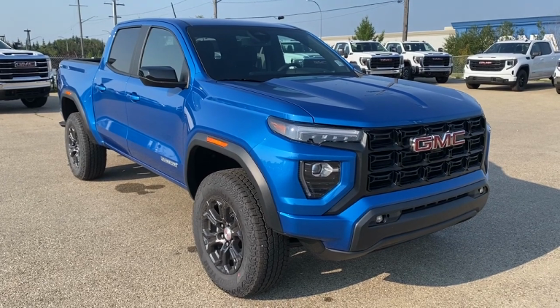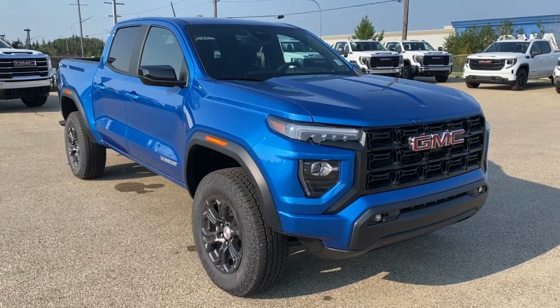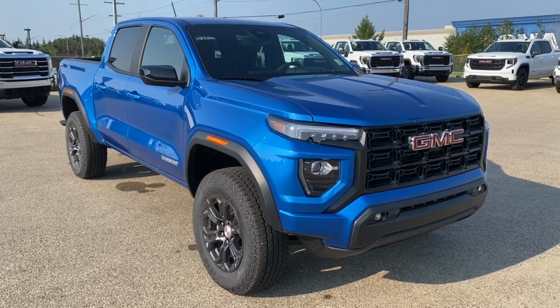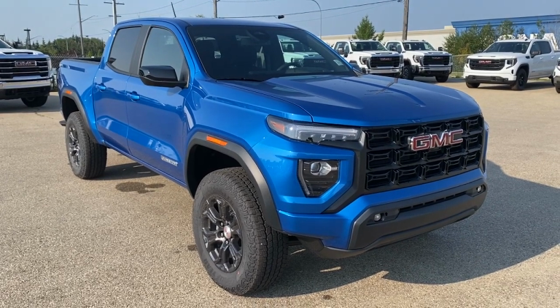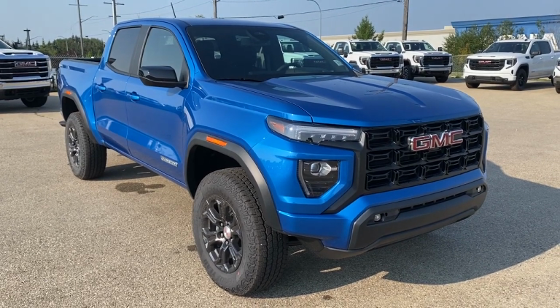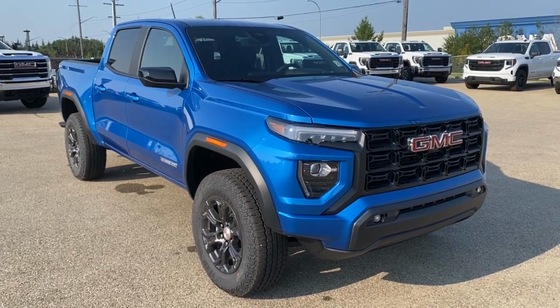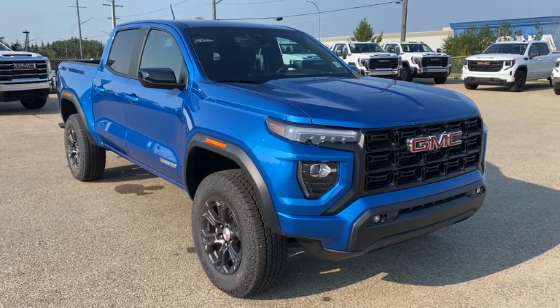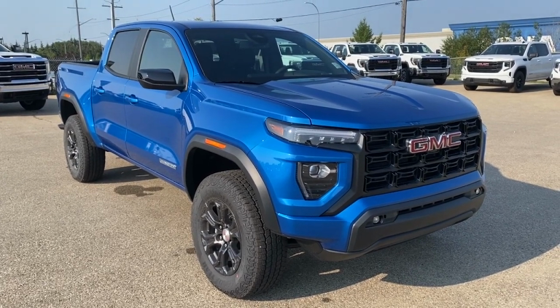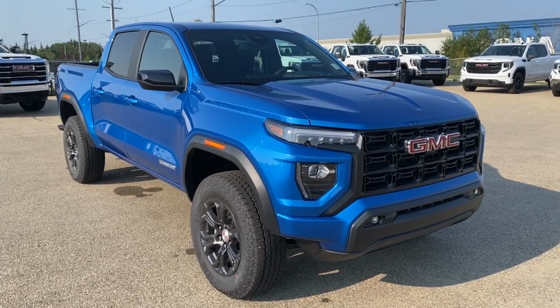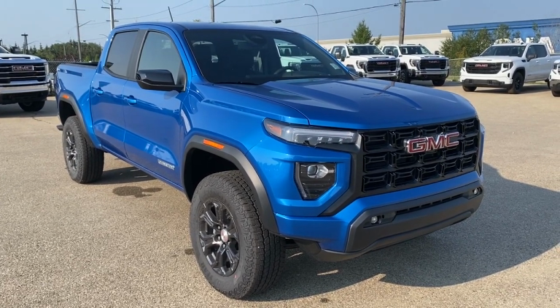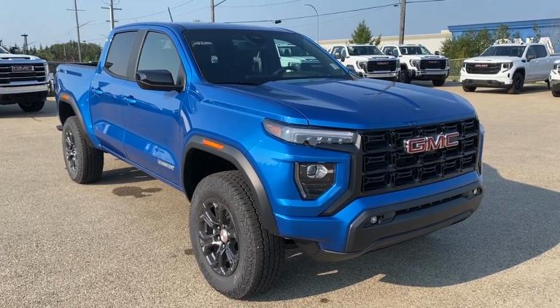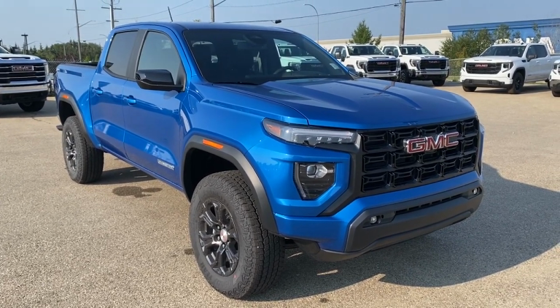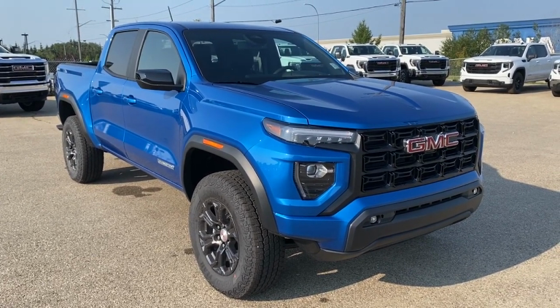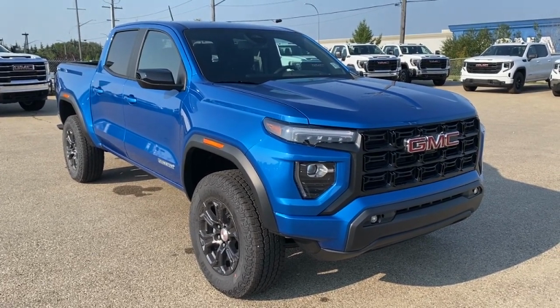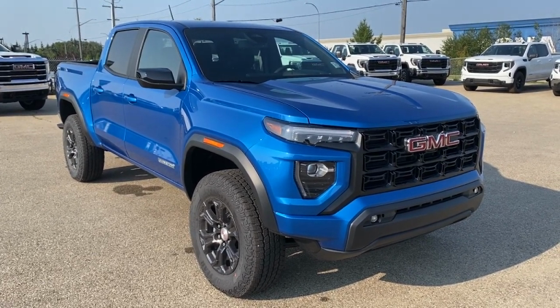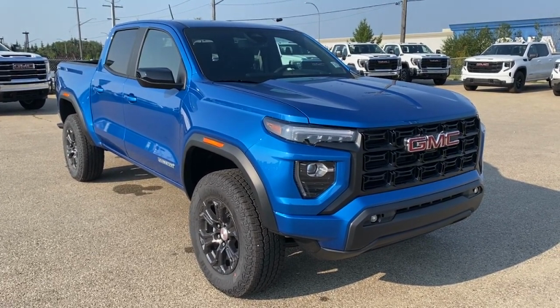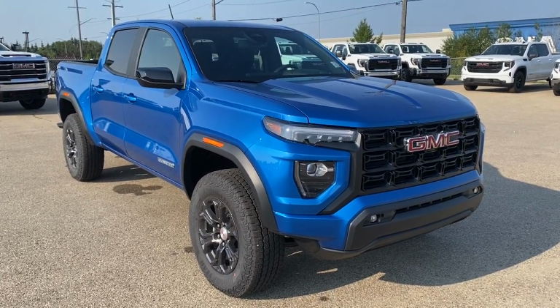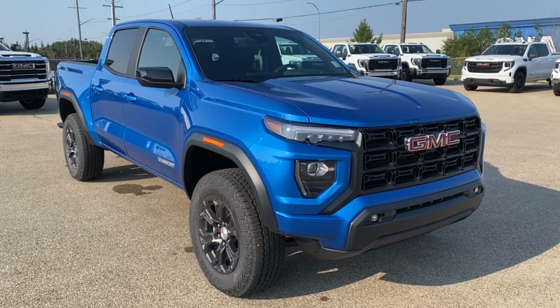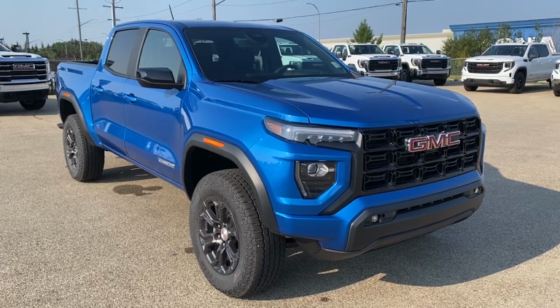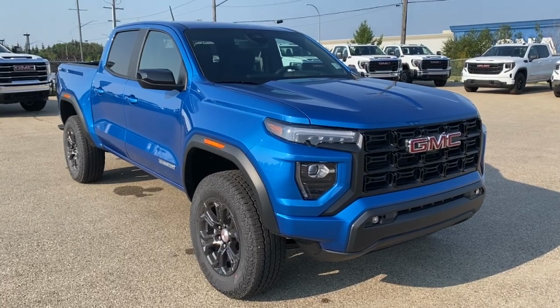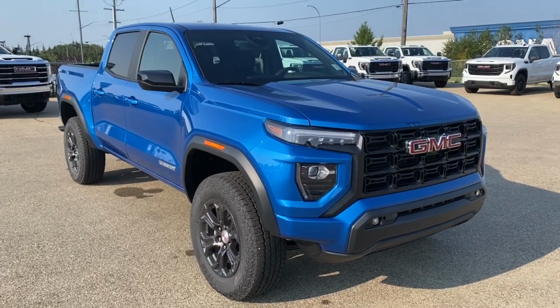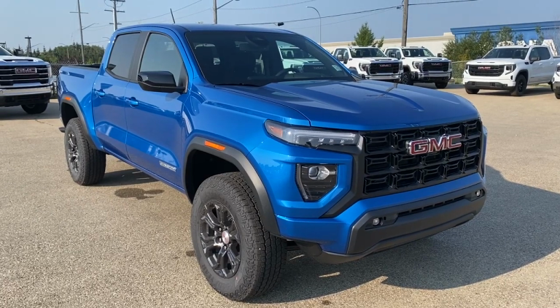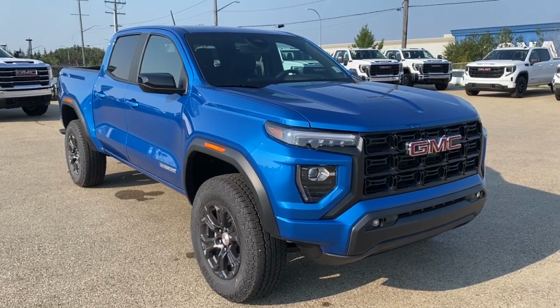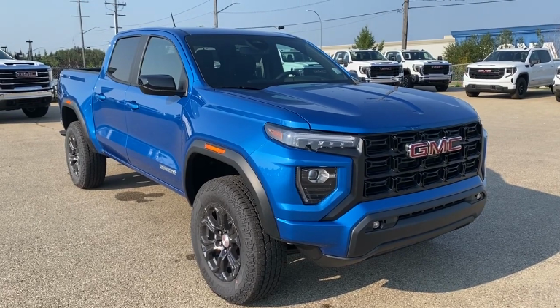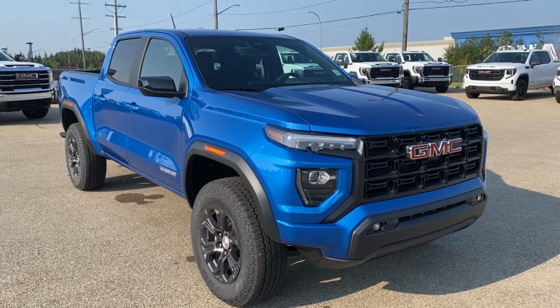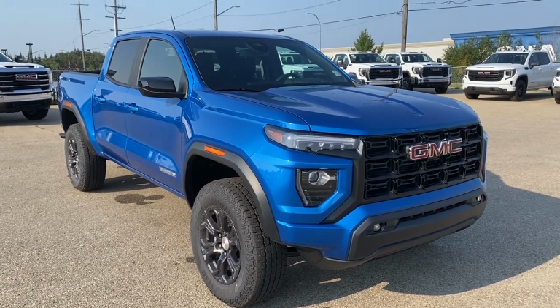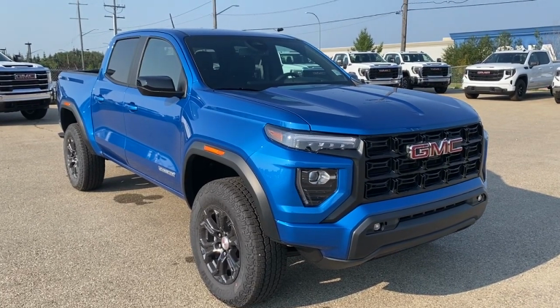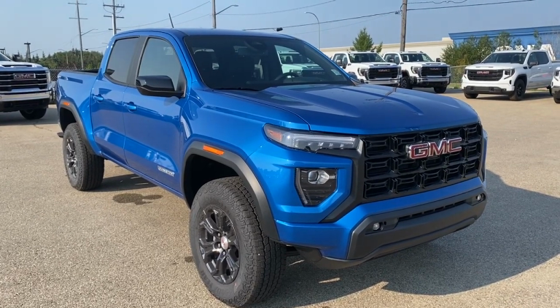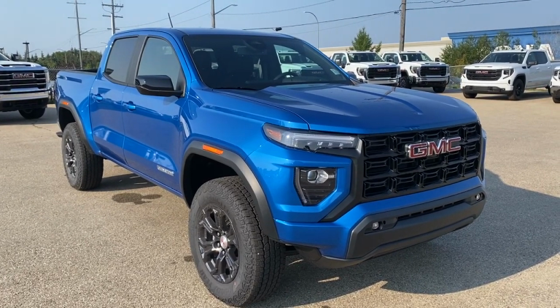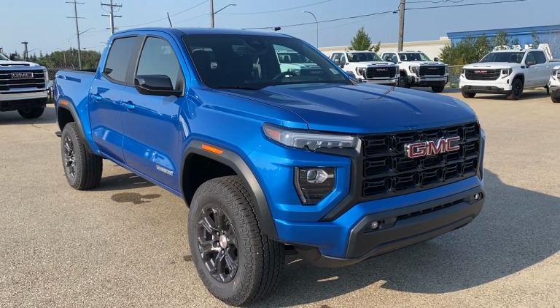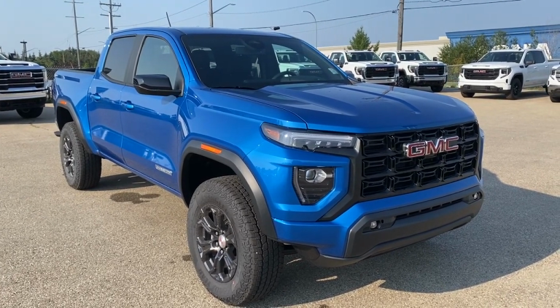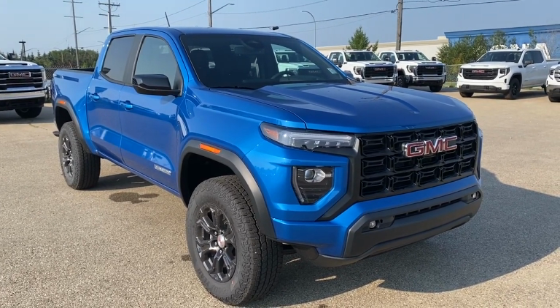Hello and welcome to Wolf GMC Buick. Today we're going to be taking a look at a 2023 GMC Canyon Elevation featured in Dynamic Blue Metallic with a jet black interior.